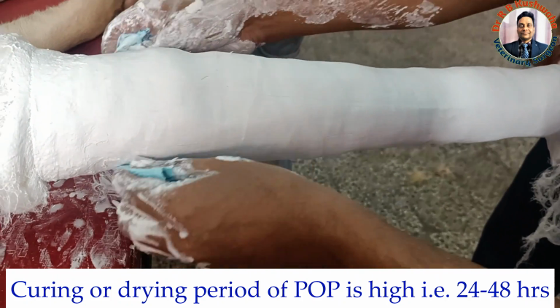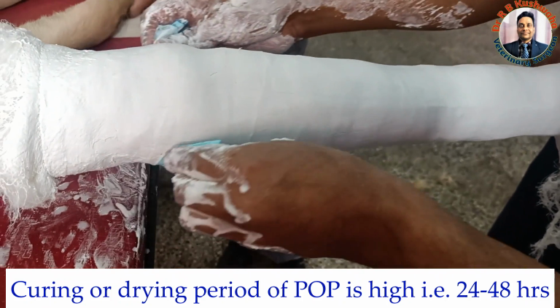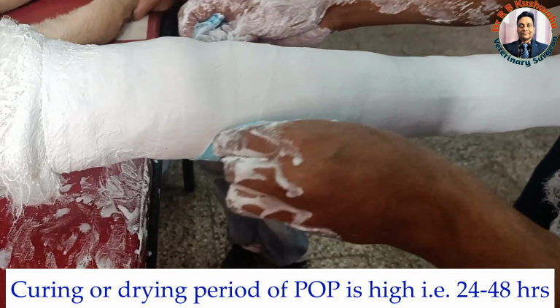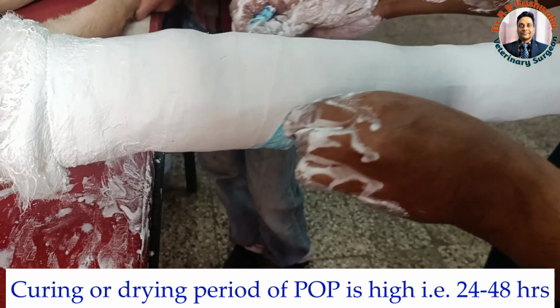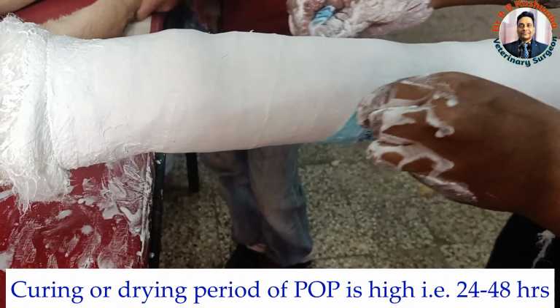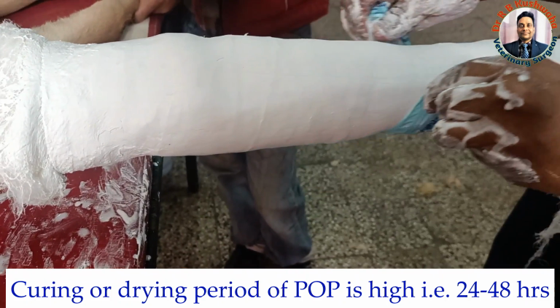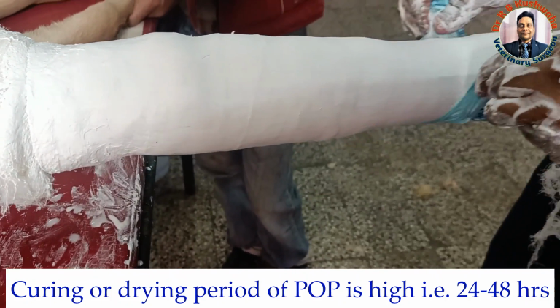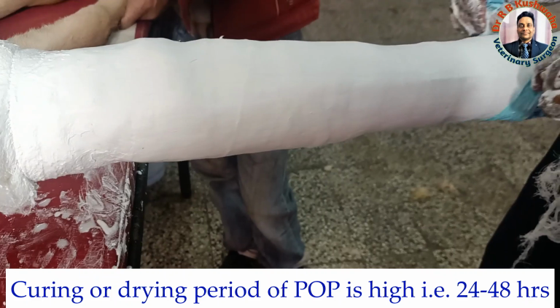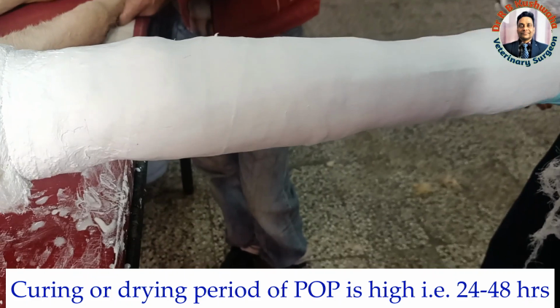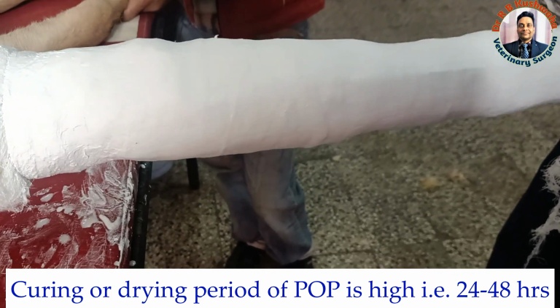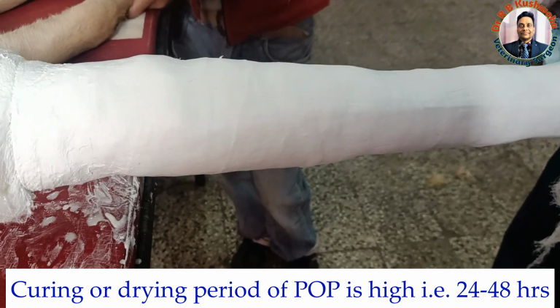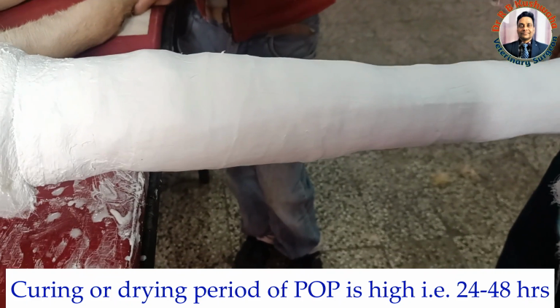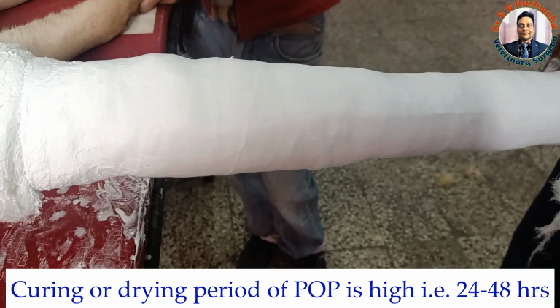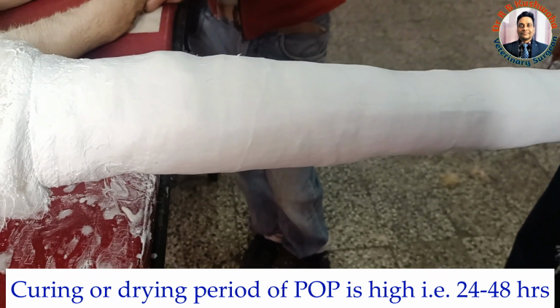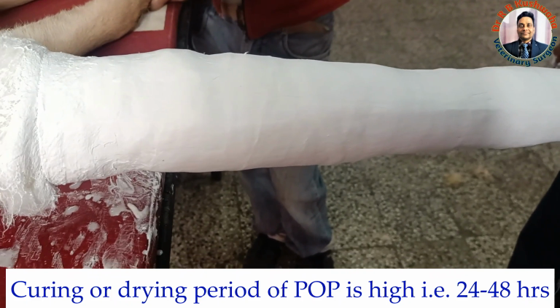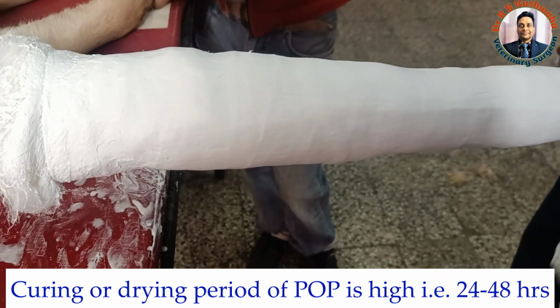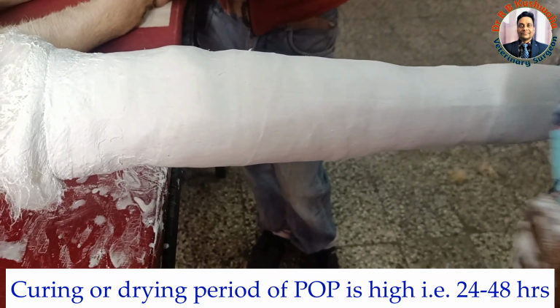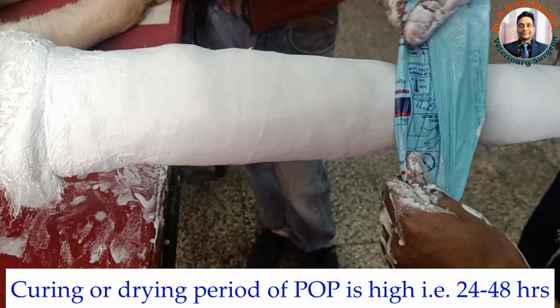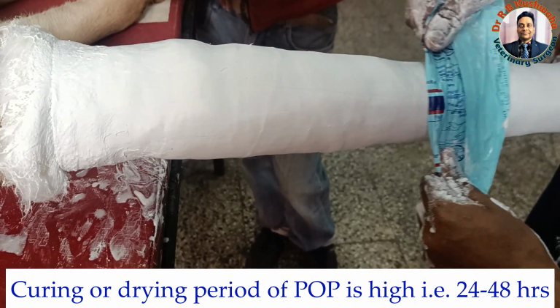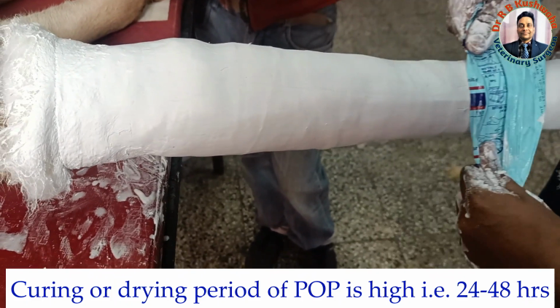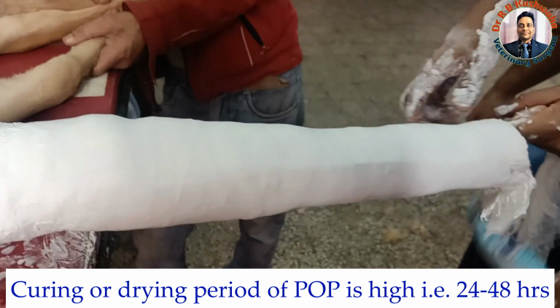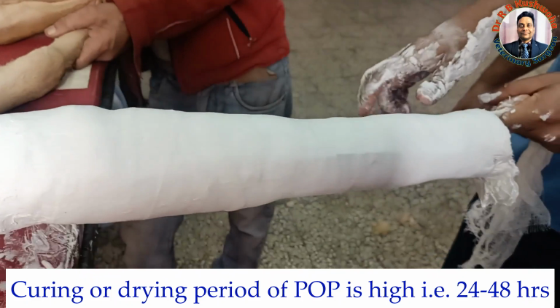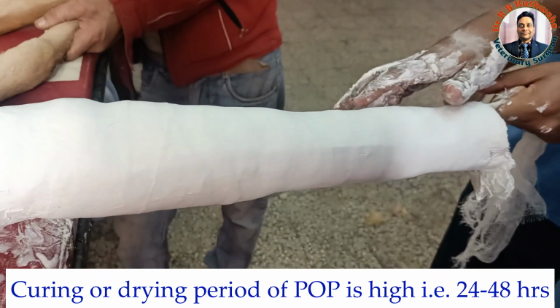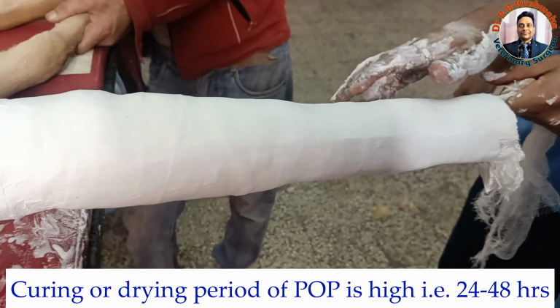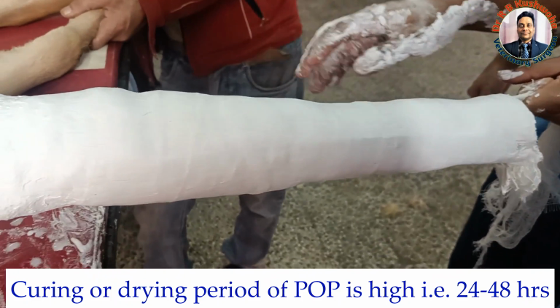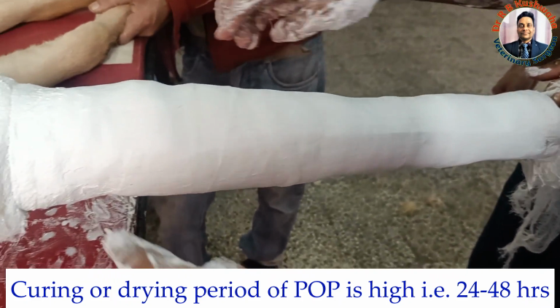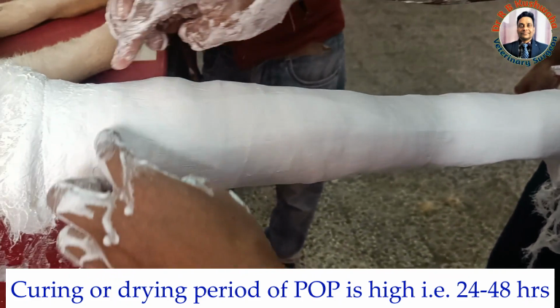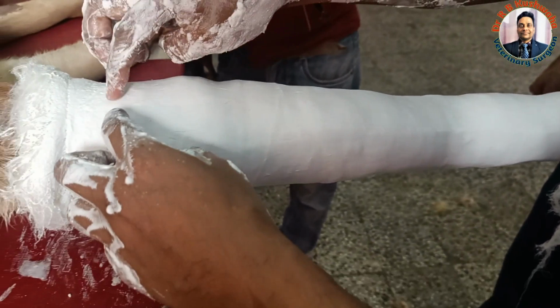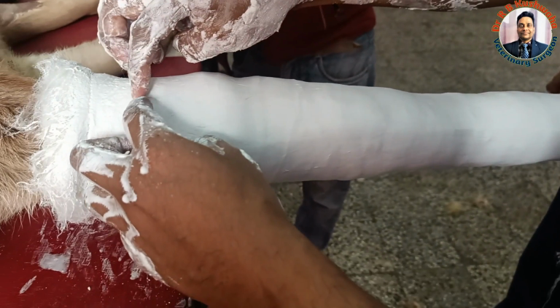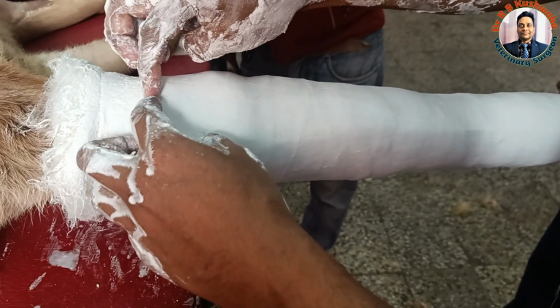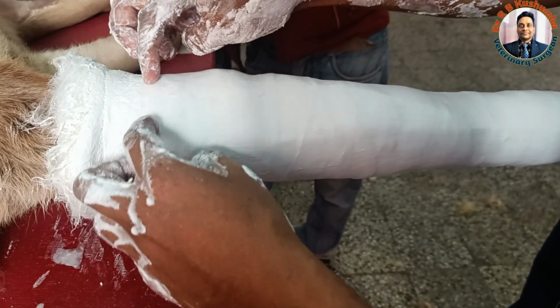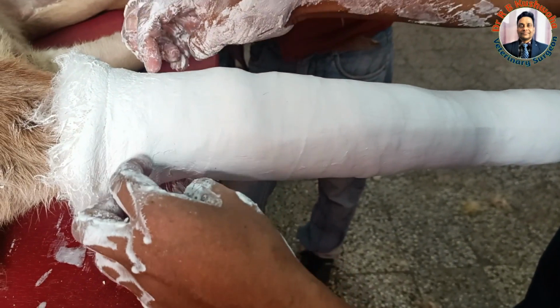The advantage with this animal is that its weight is light. Once the cast is dry, I will cut from here at the slip knot level.